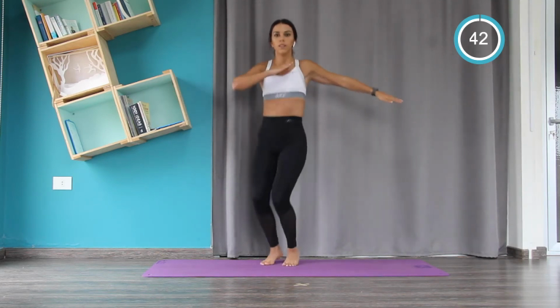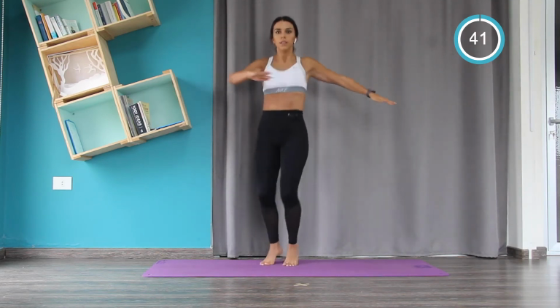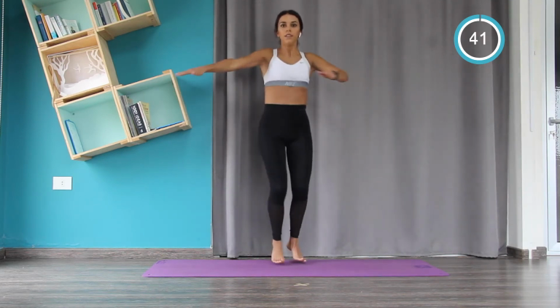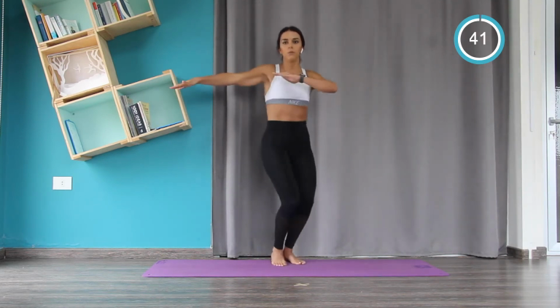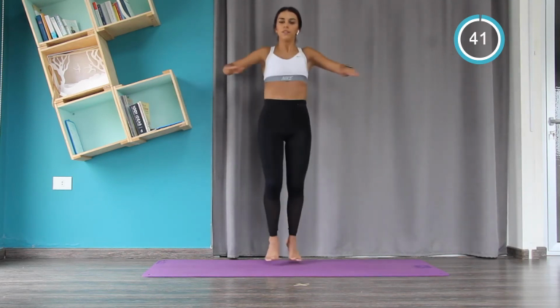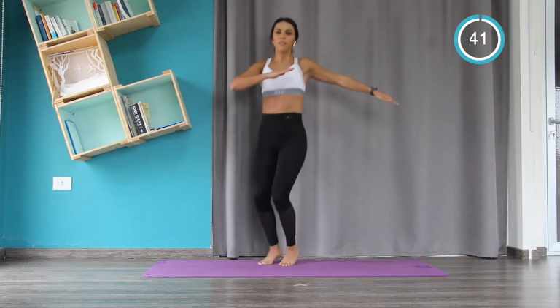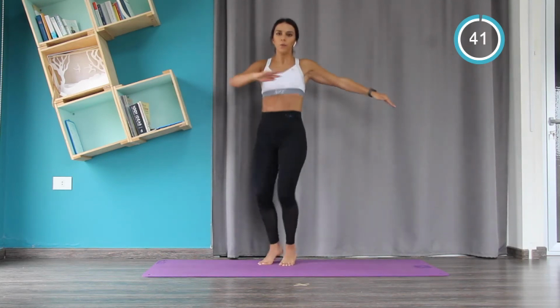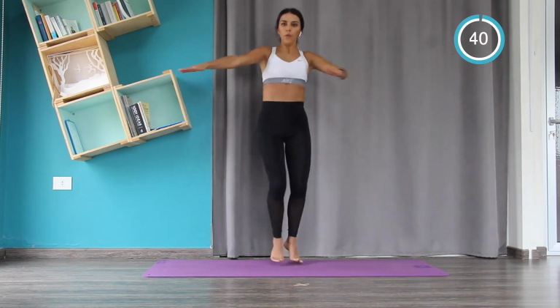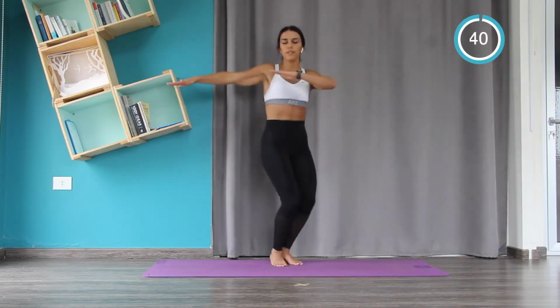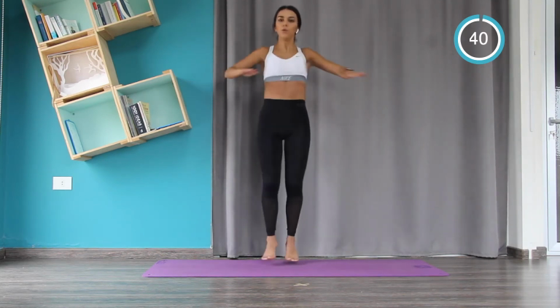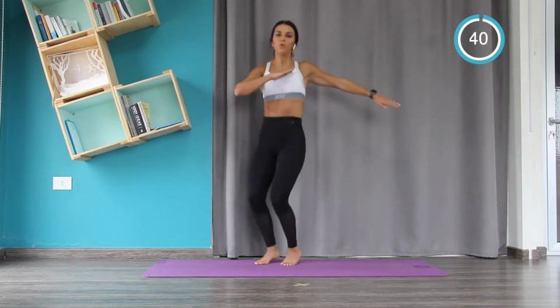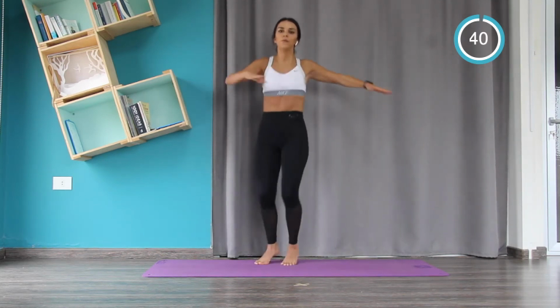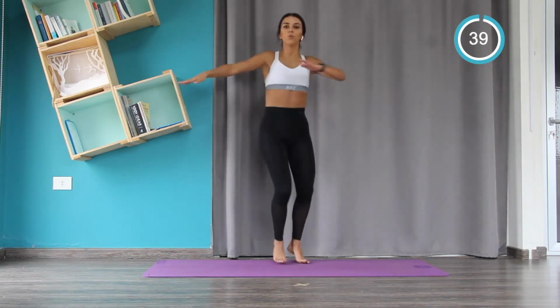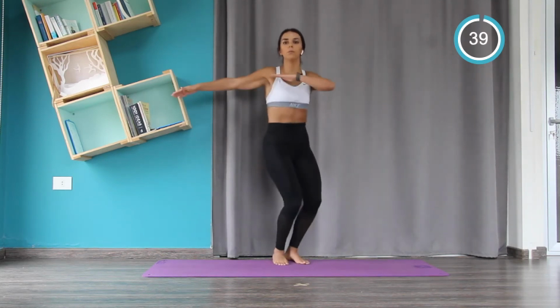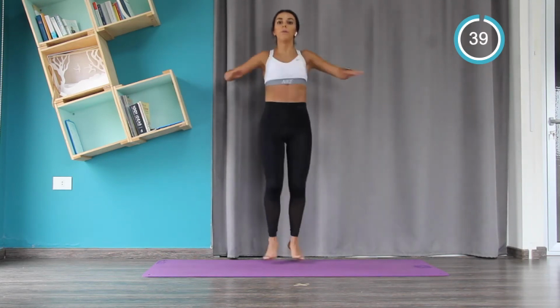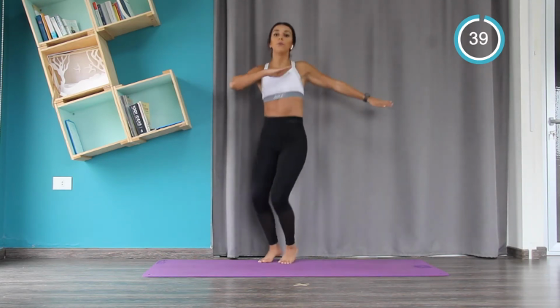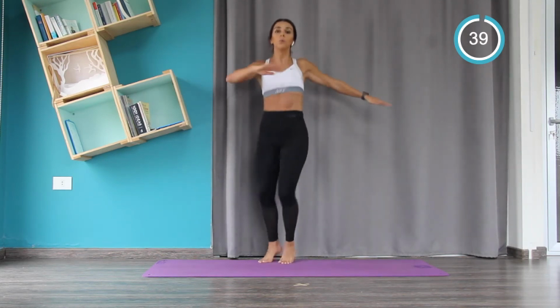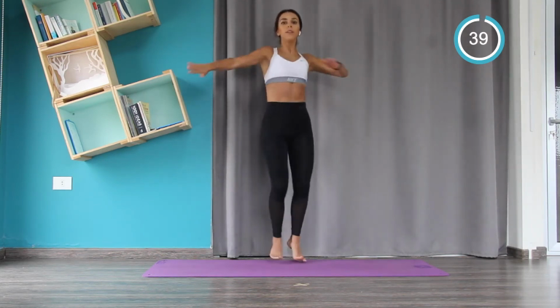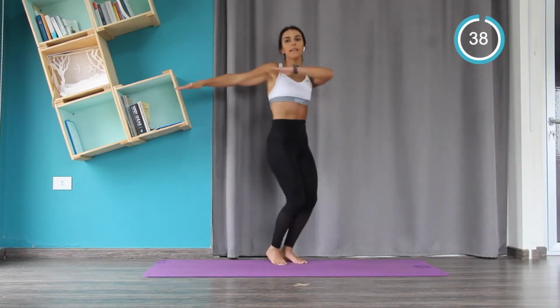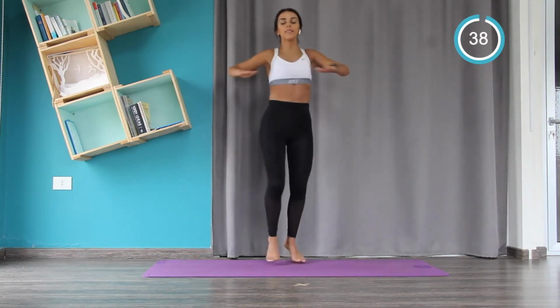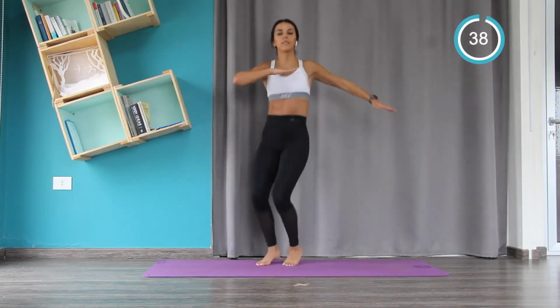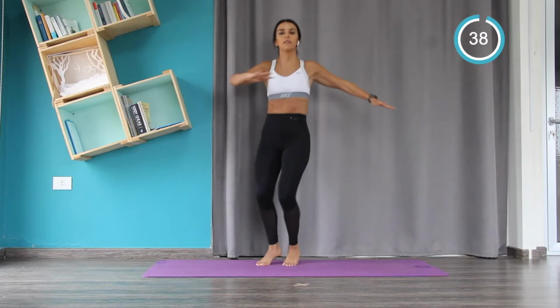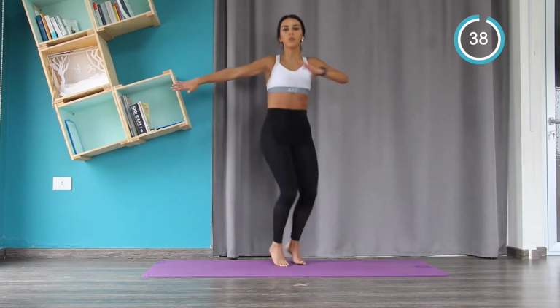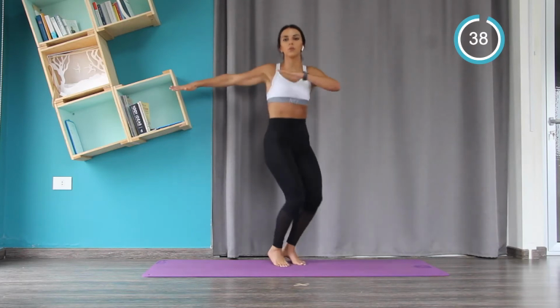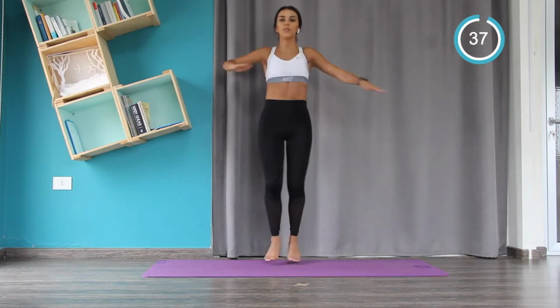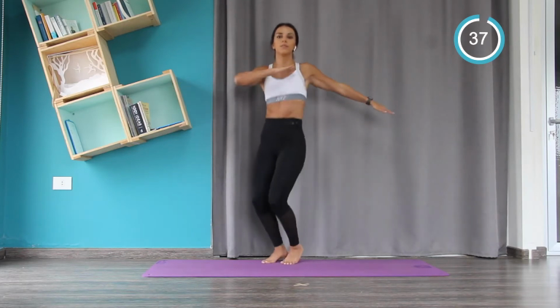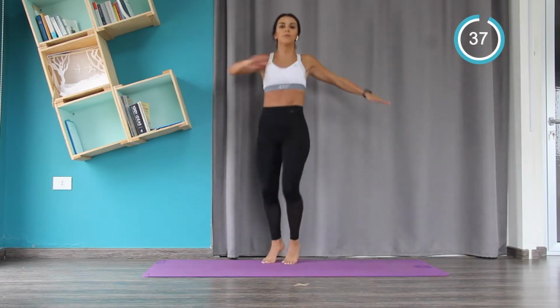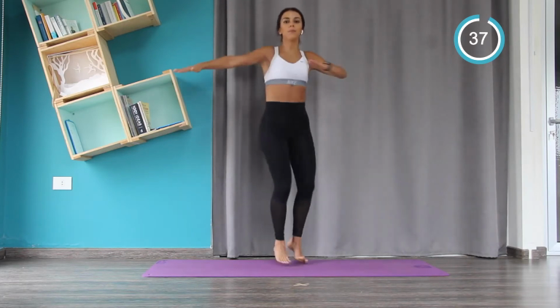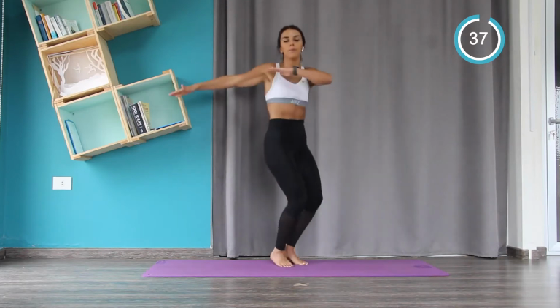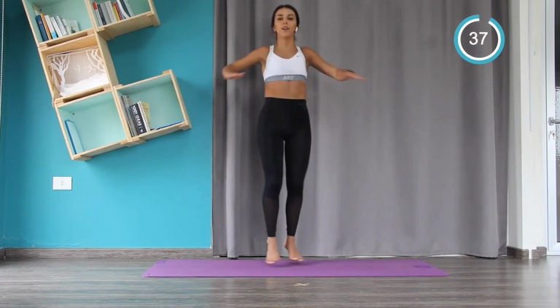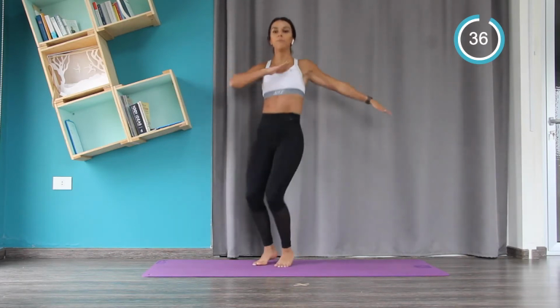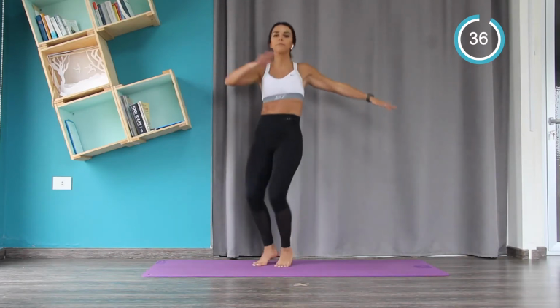Now we're starting with this move to warm up the obliques — you twist from the hips.